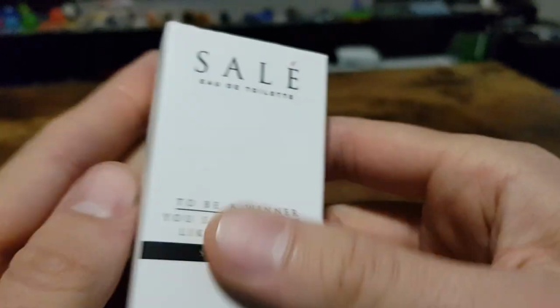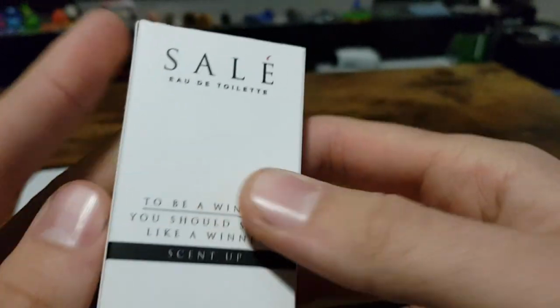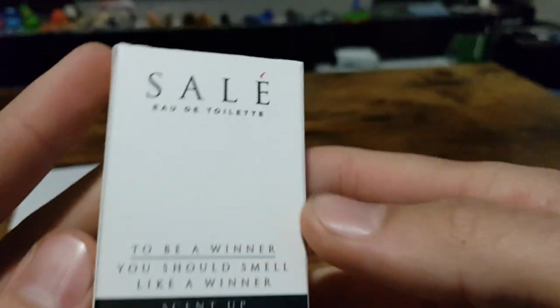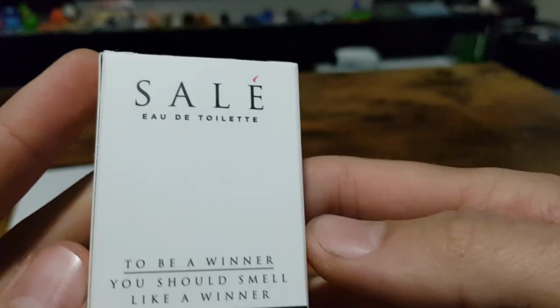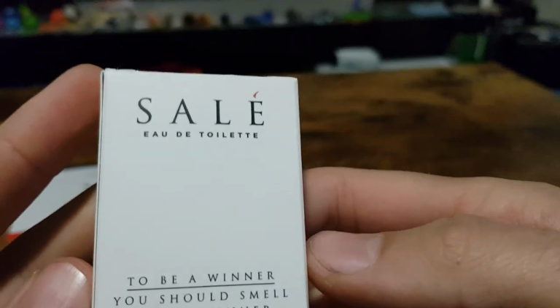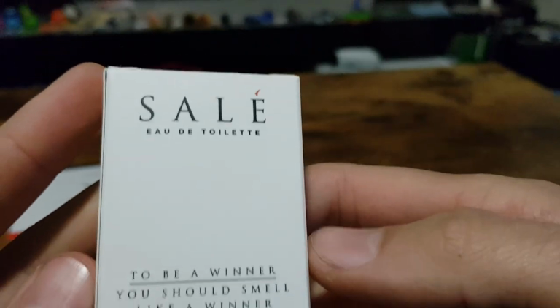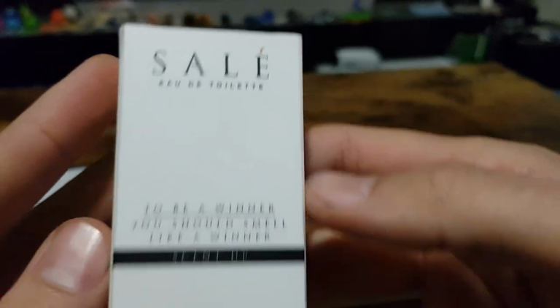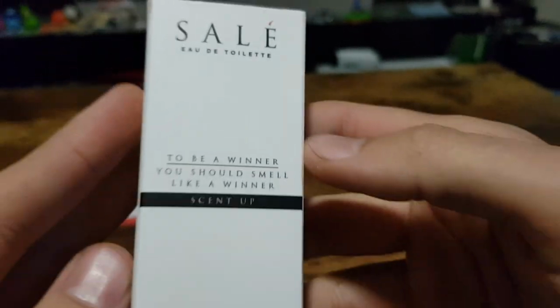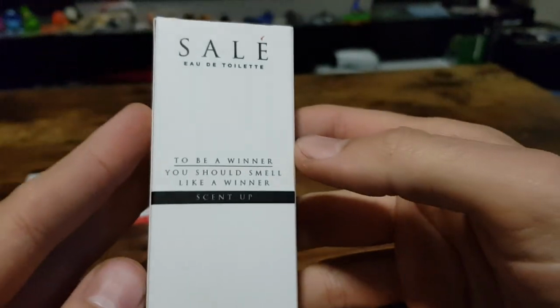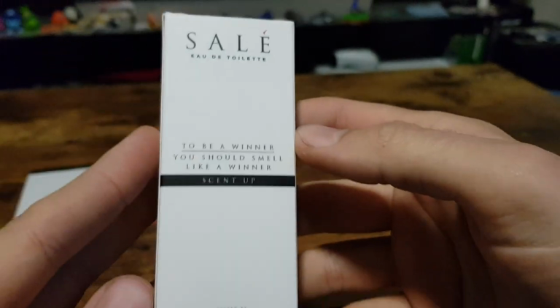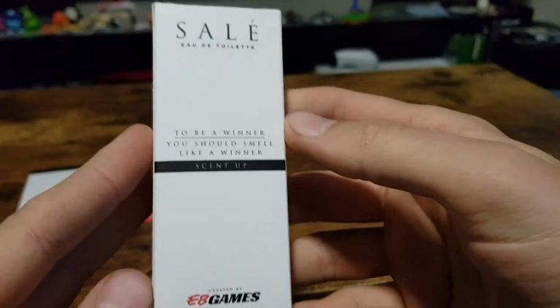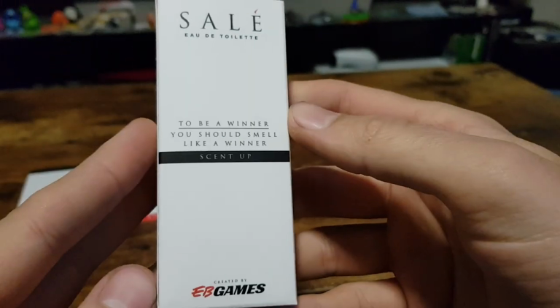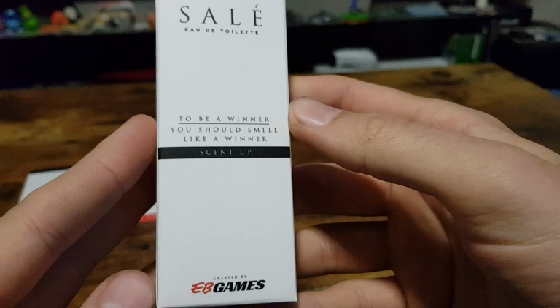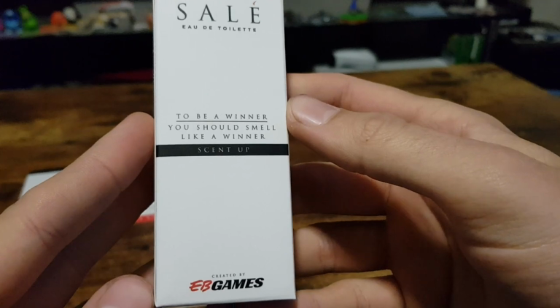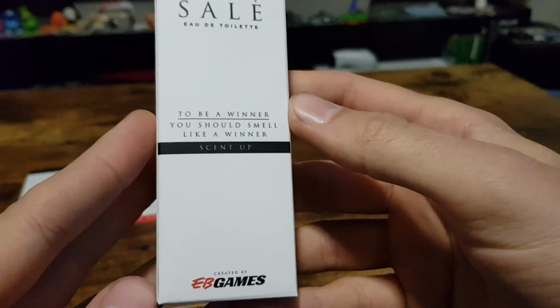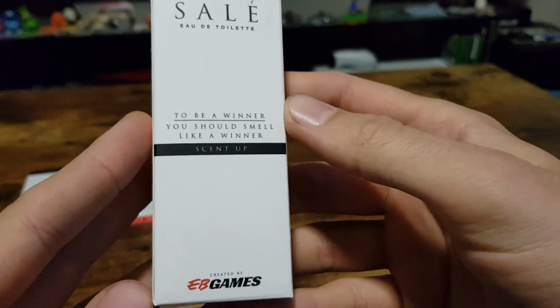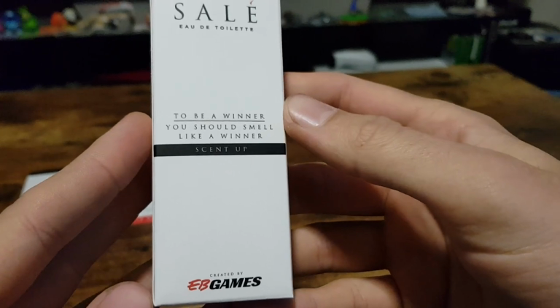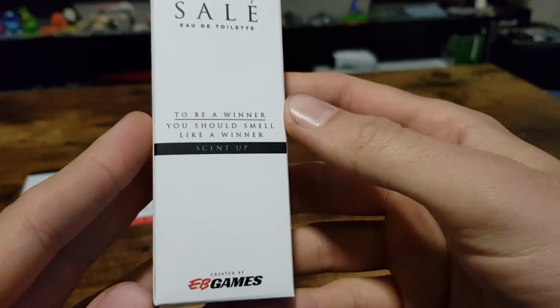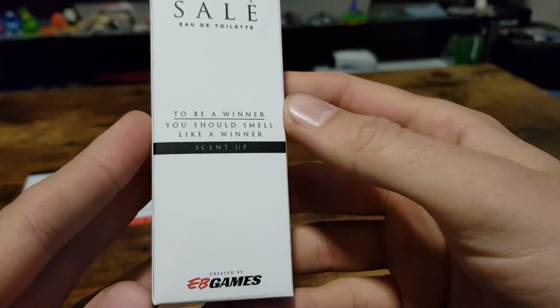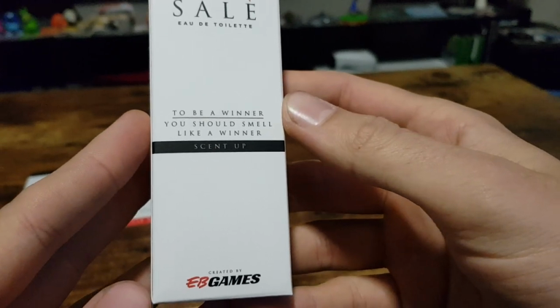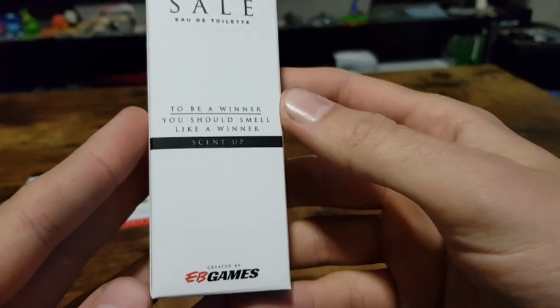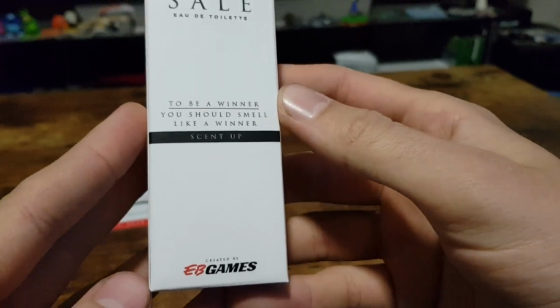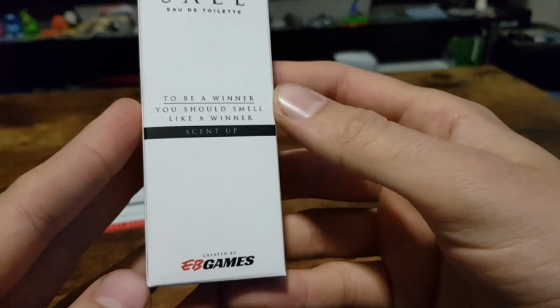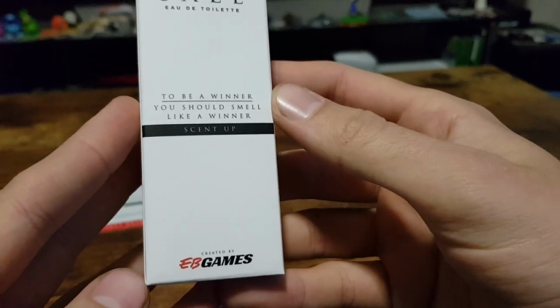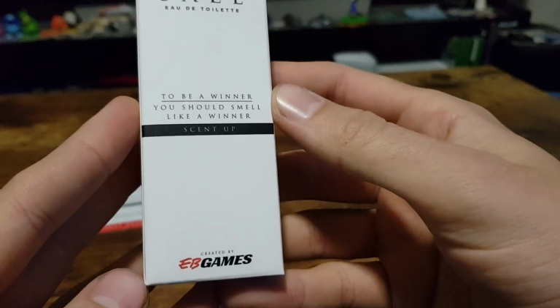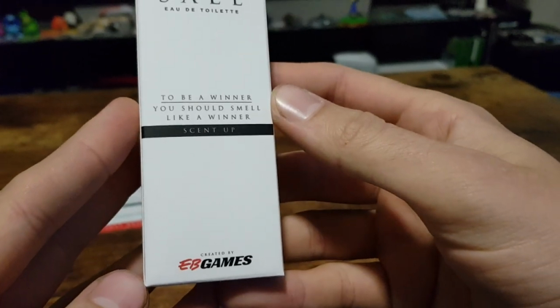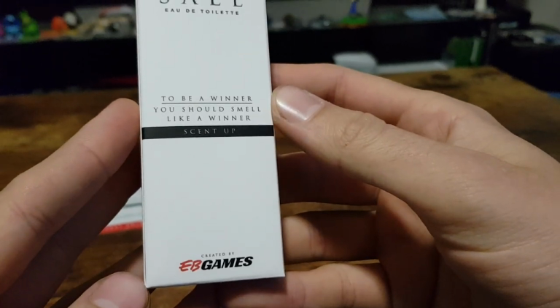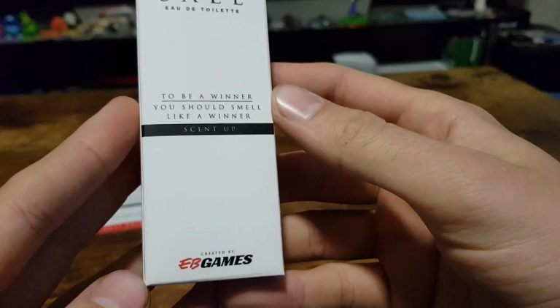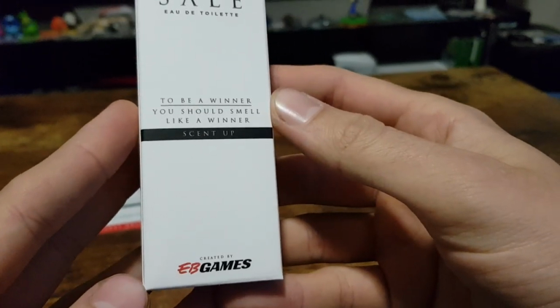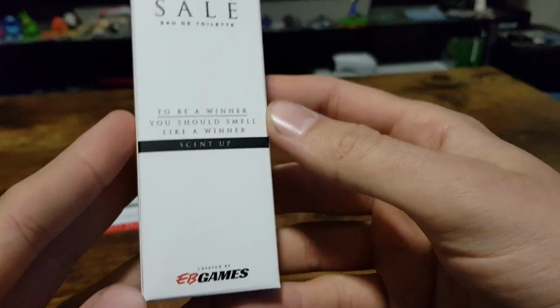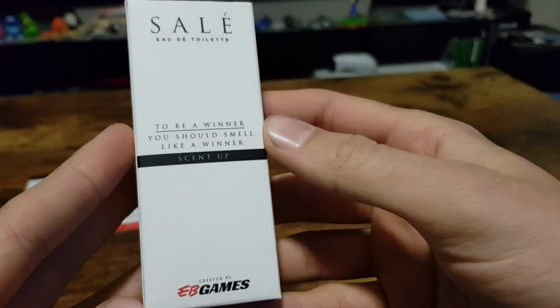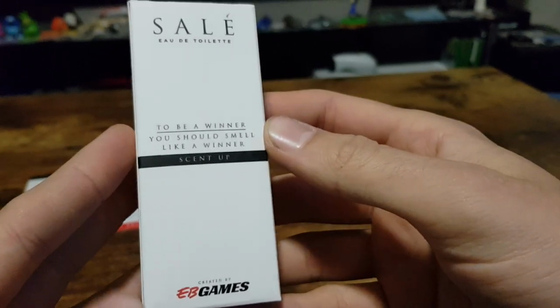And on the back: 'To be a winner, you should smell like a winner.' Created by EB Games.